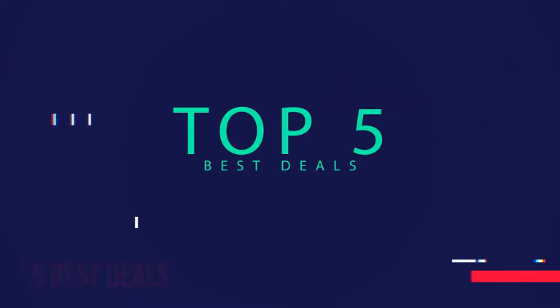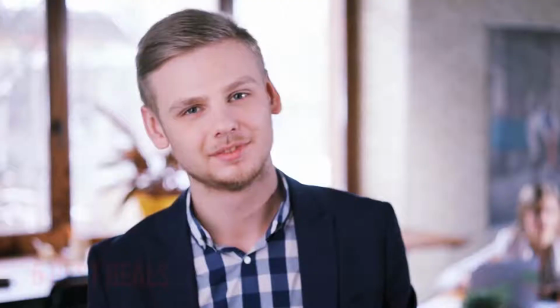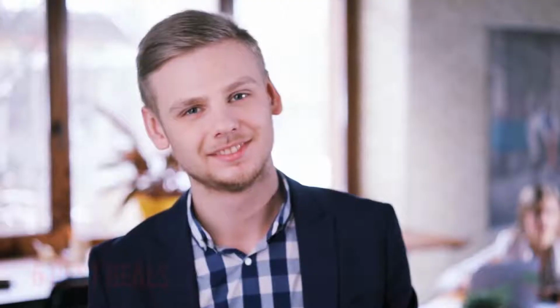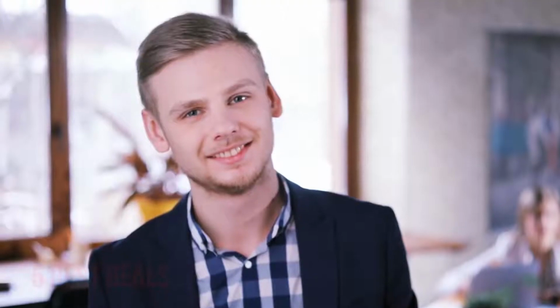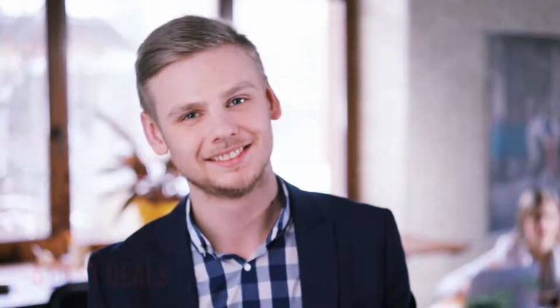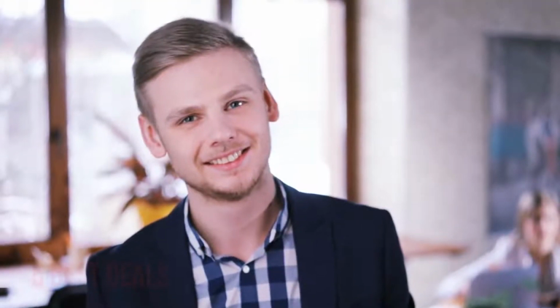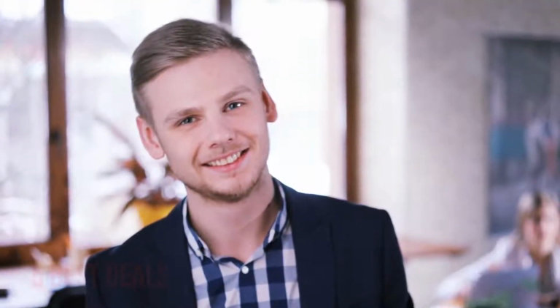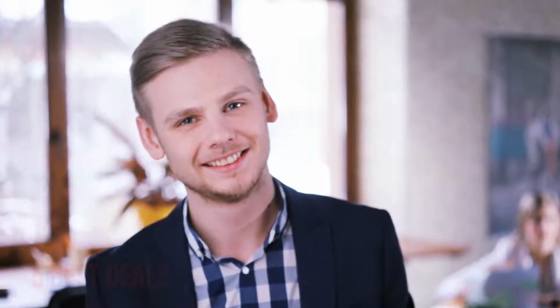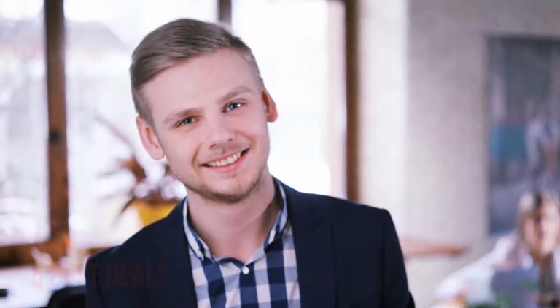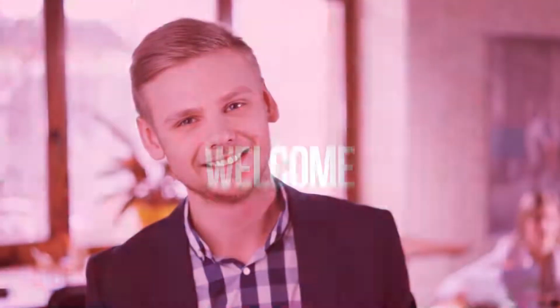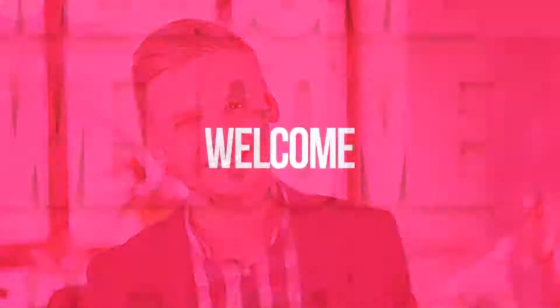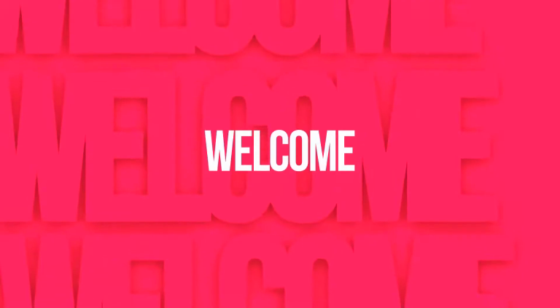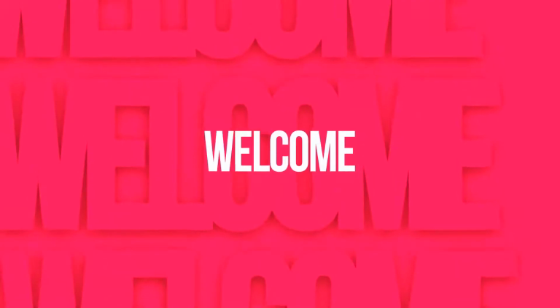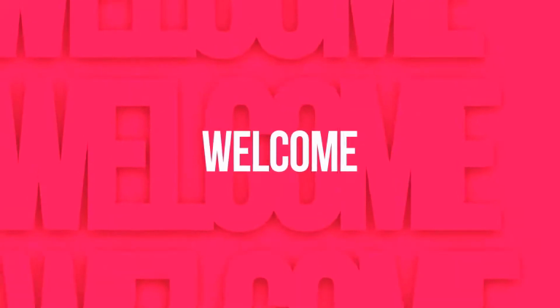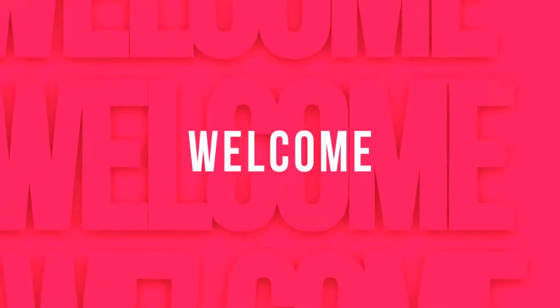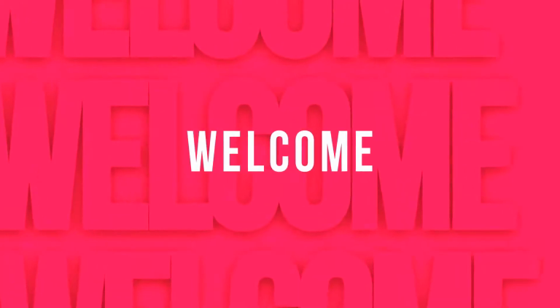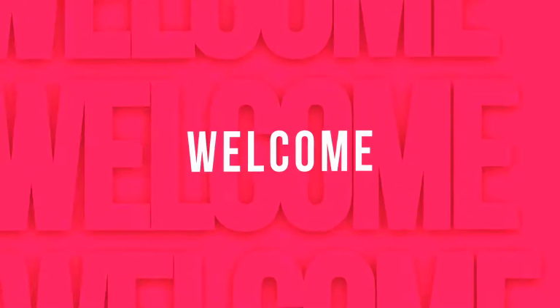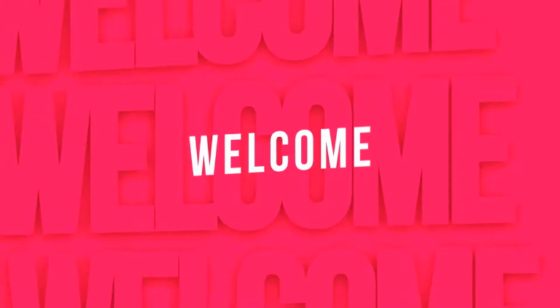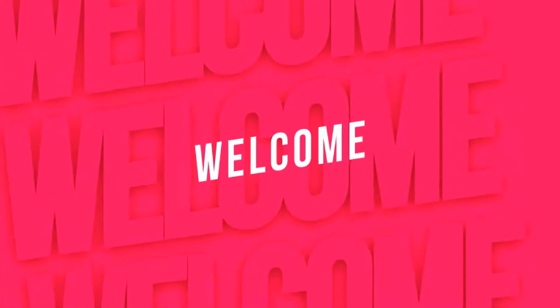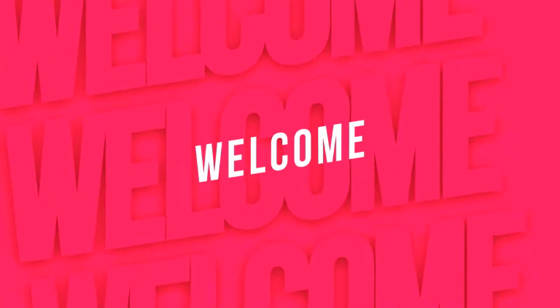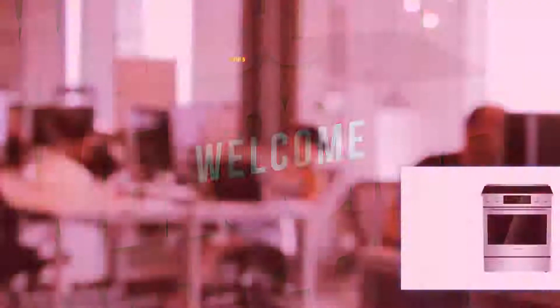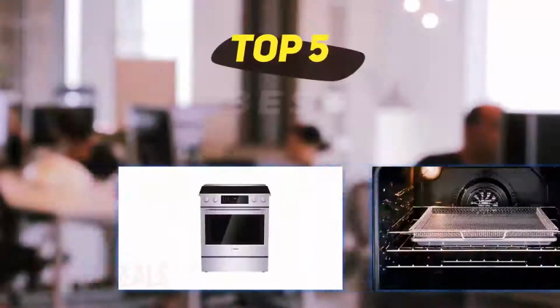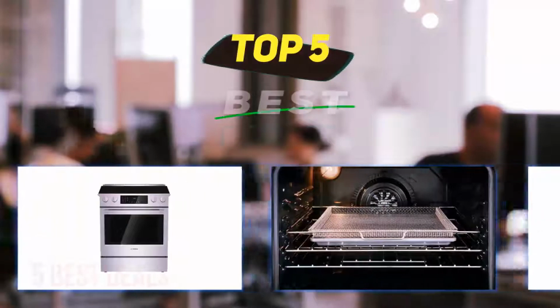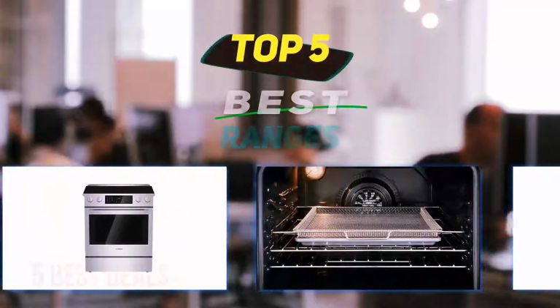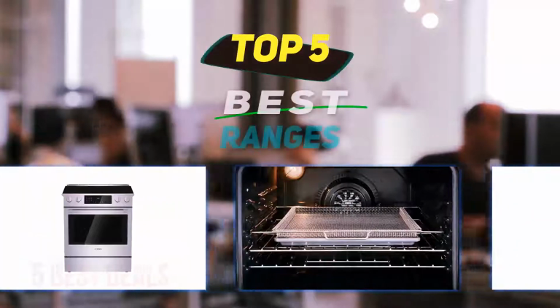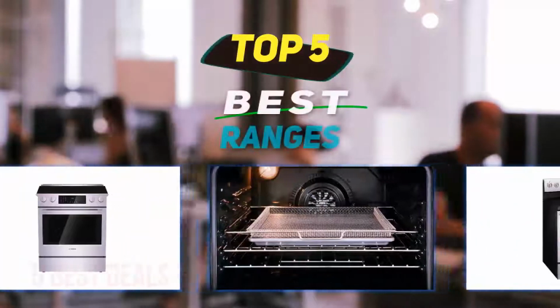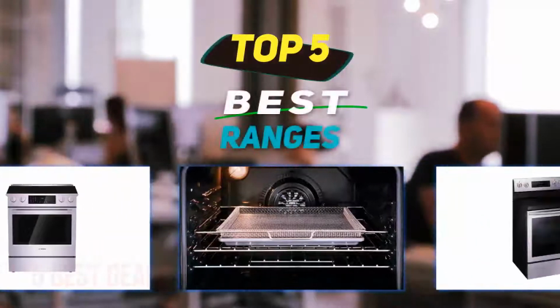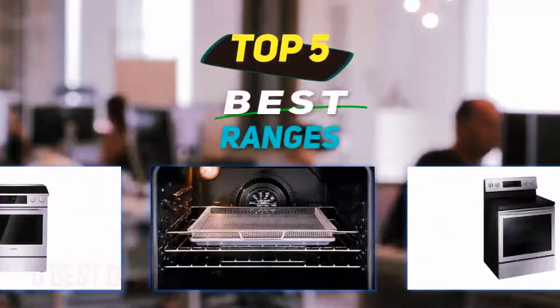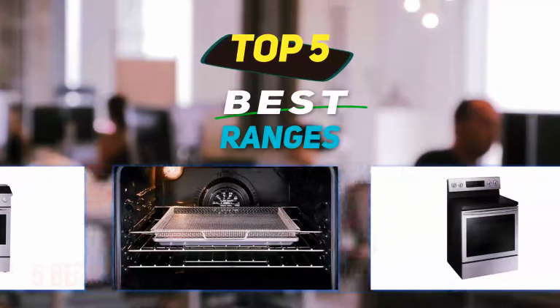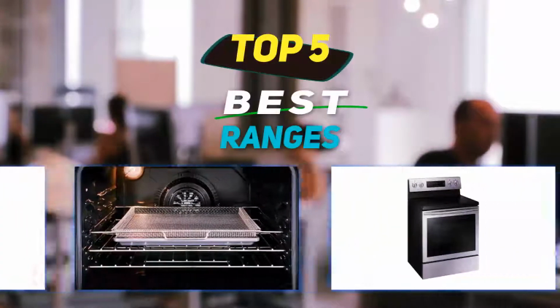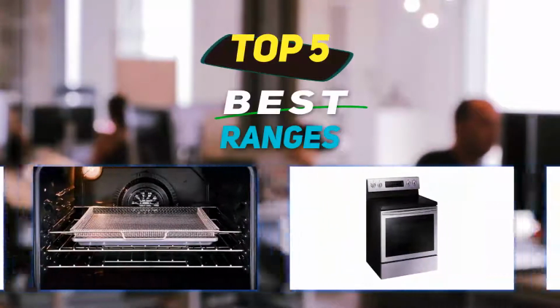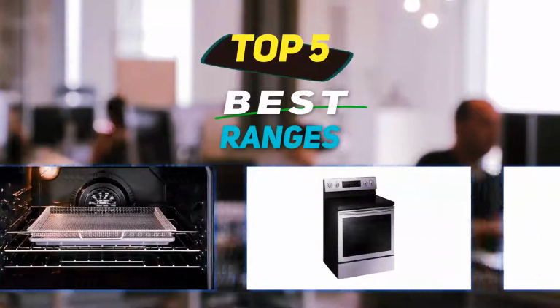Hey guys, welcome back to my channel. In this video I'm going to talk about the top 5 best ranges.